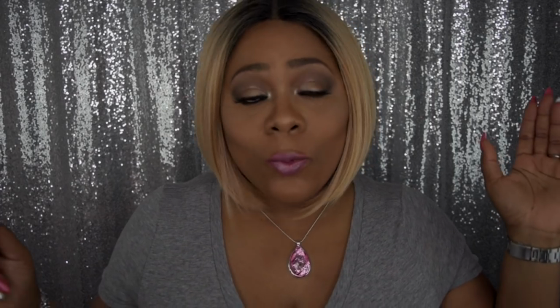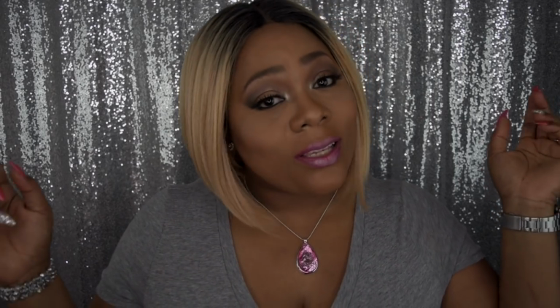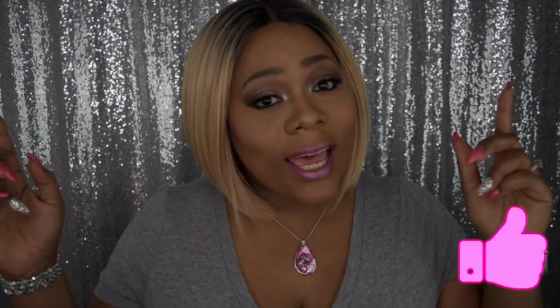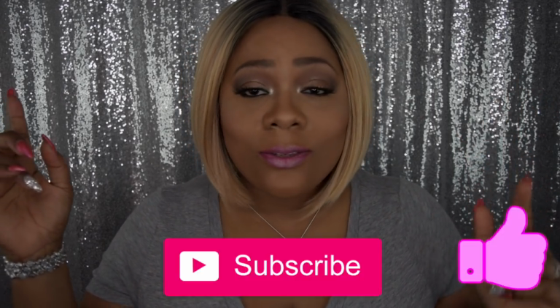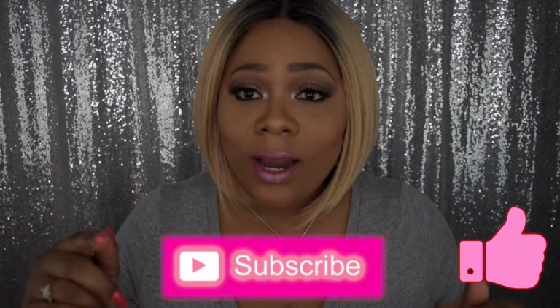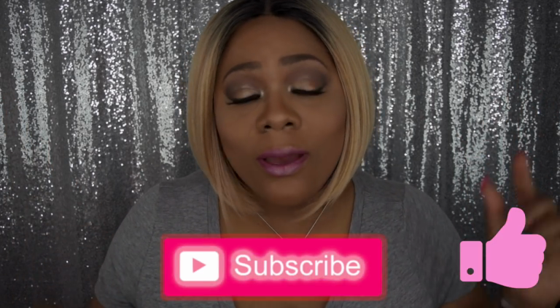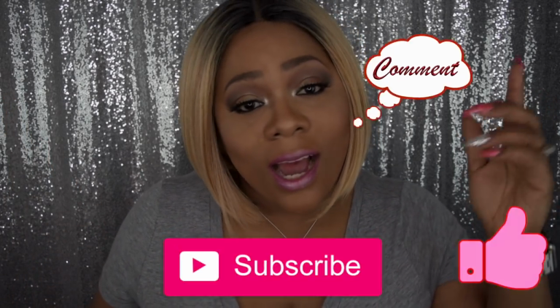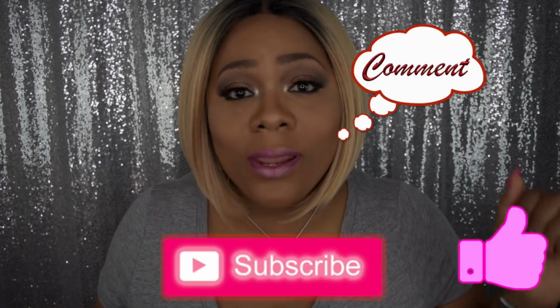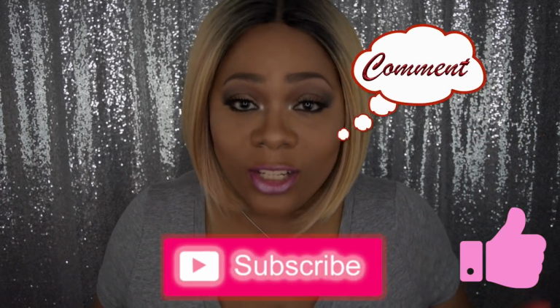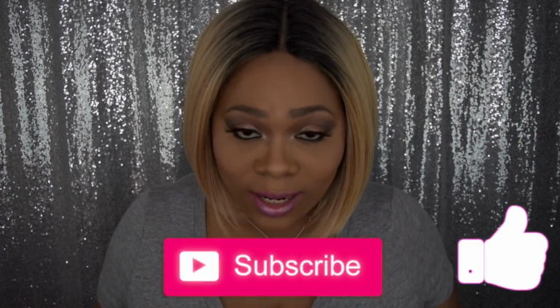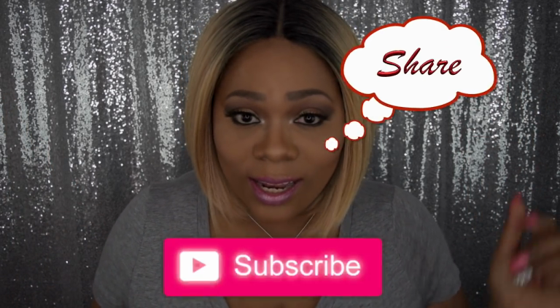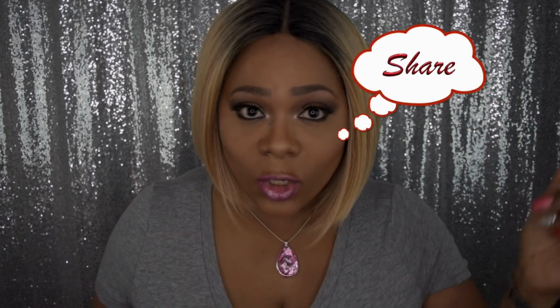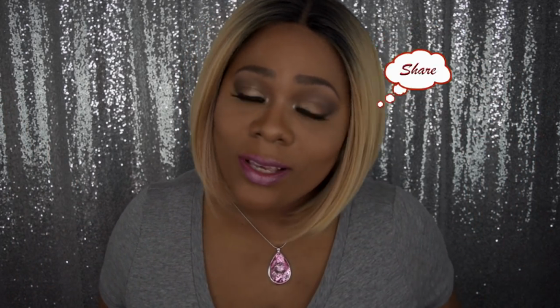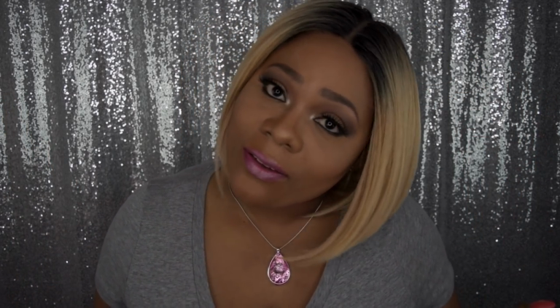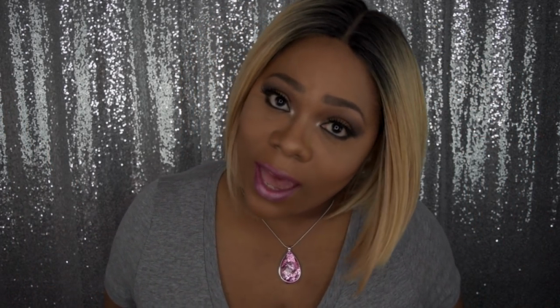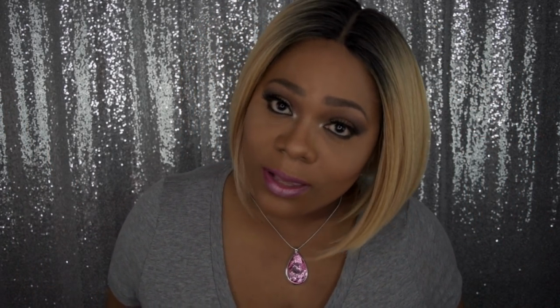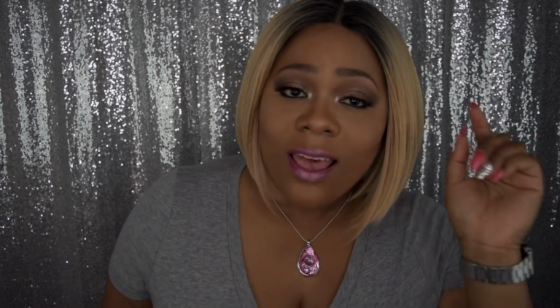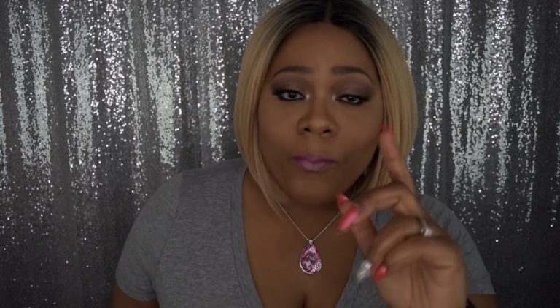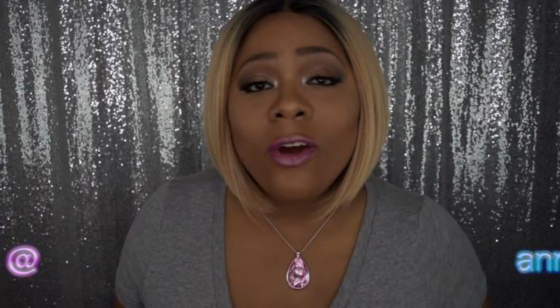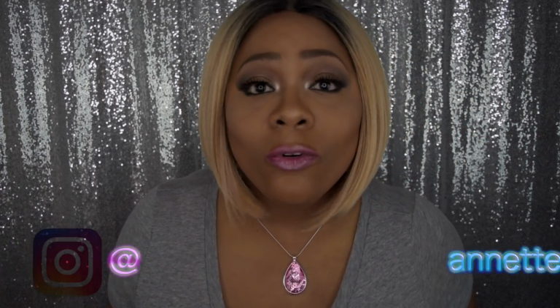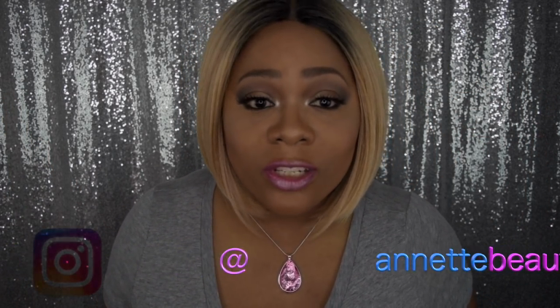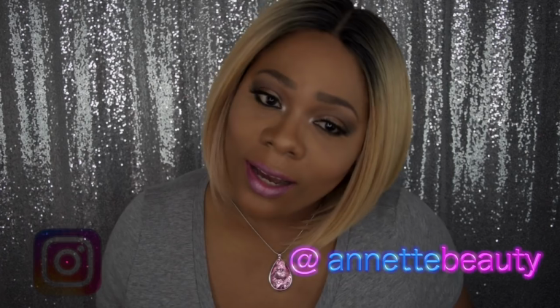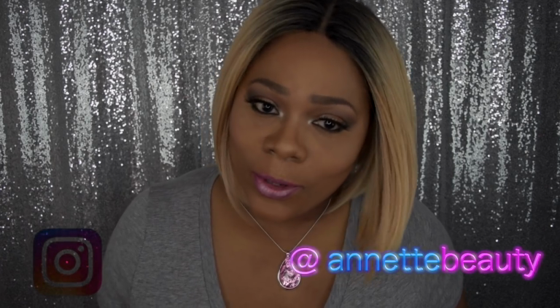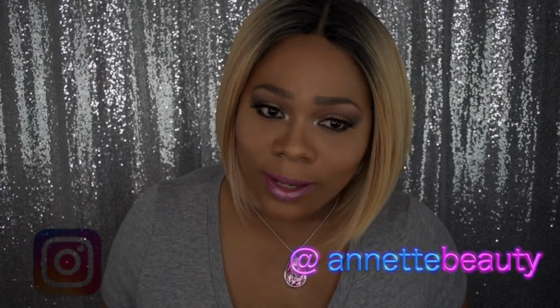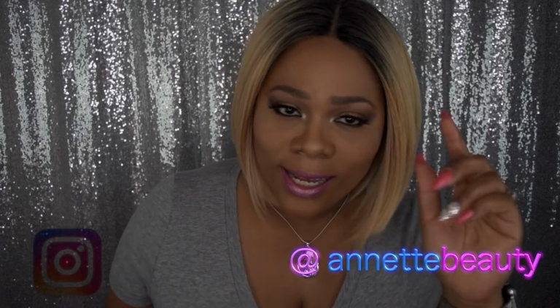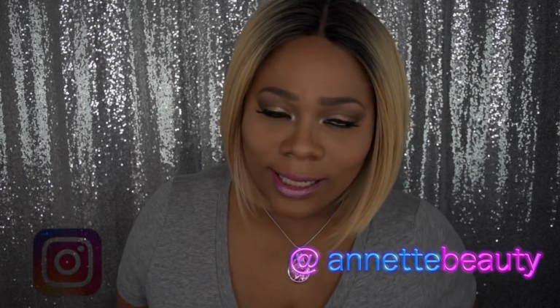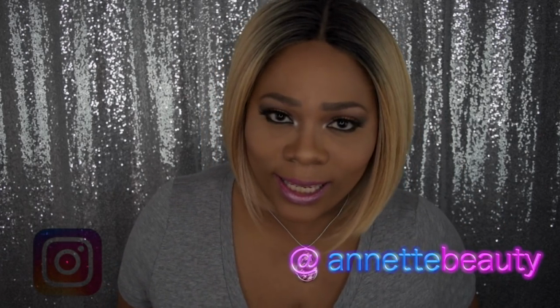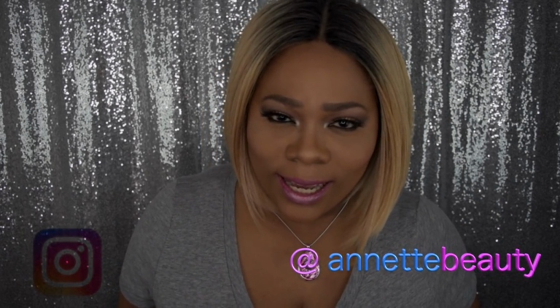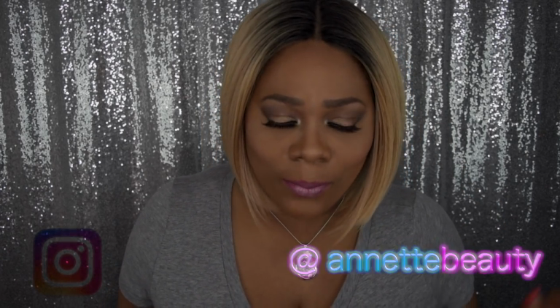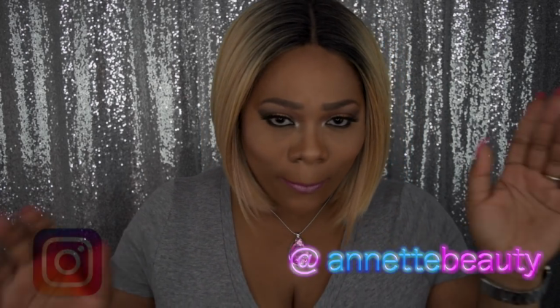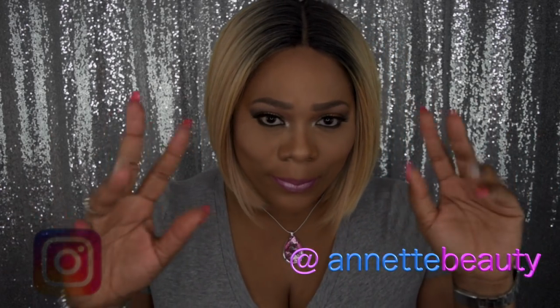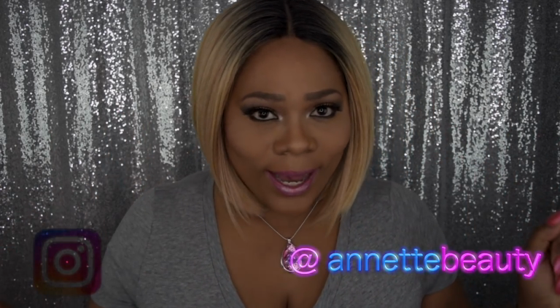Please like, subscribe, comment, and share. And as always, stay fabulous and be your own vision of beauty. Till next time, bye!